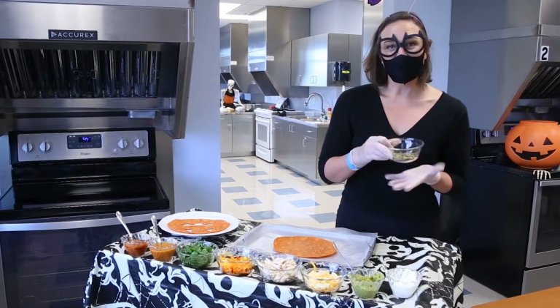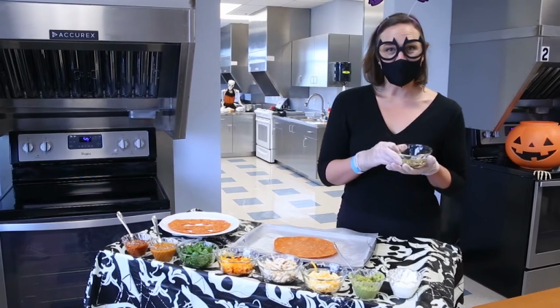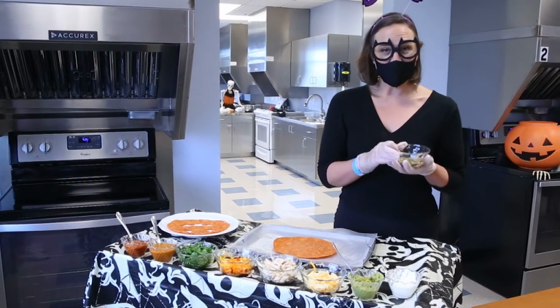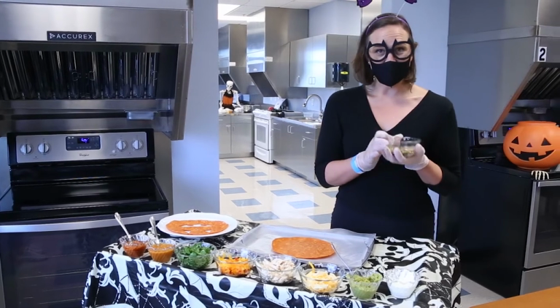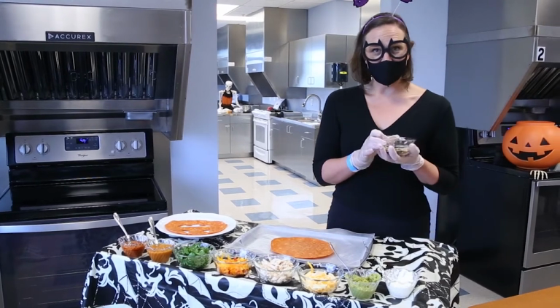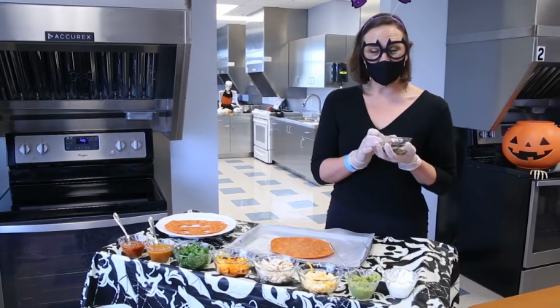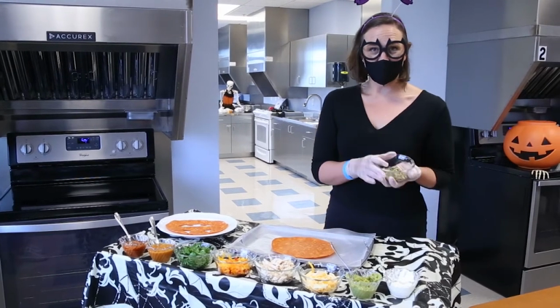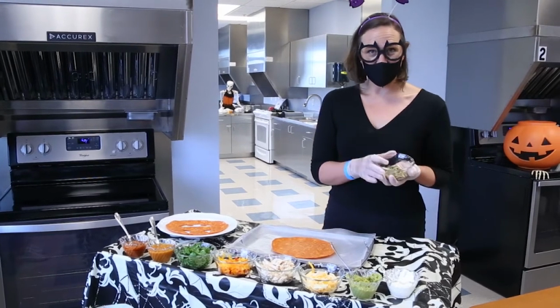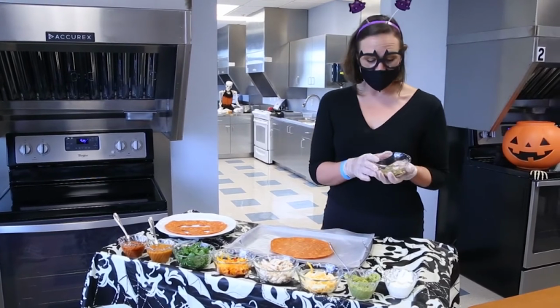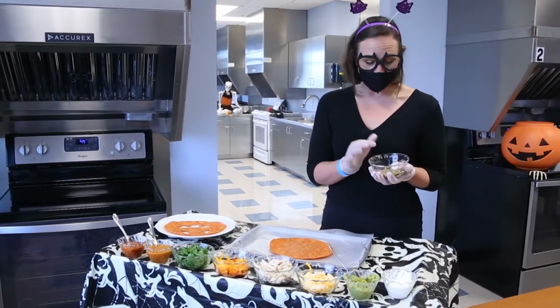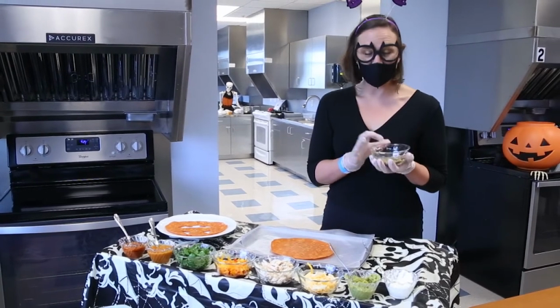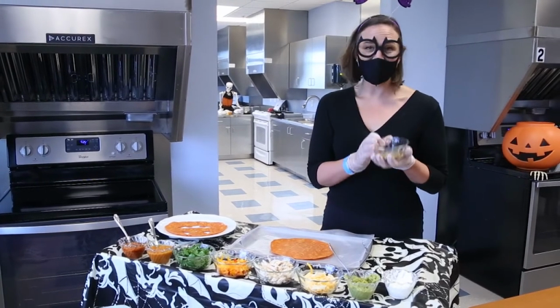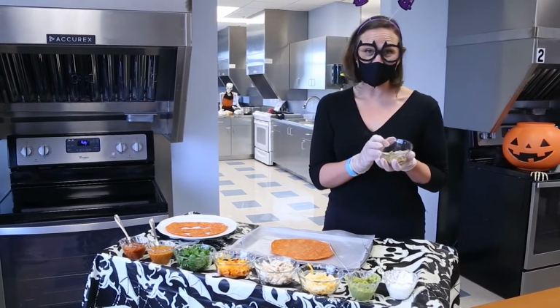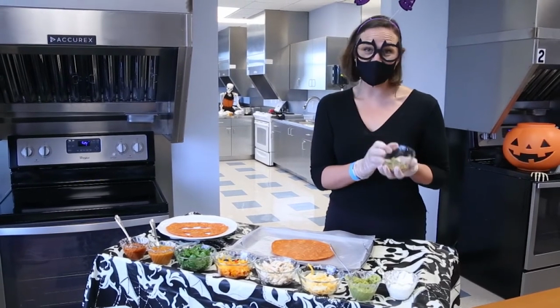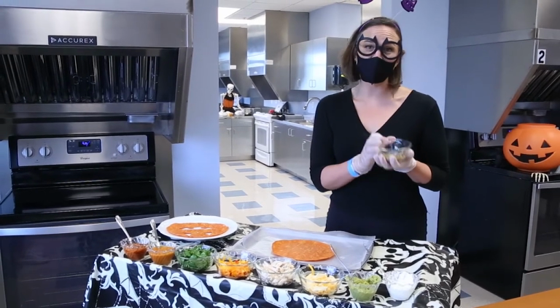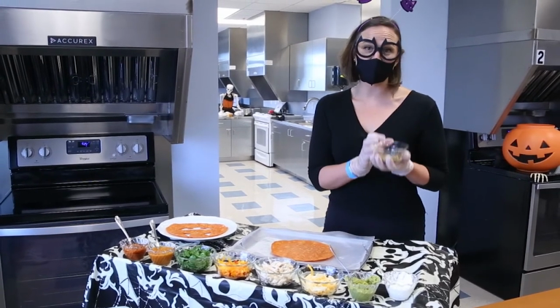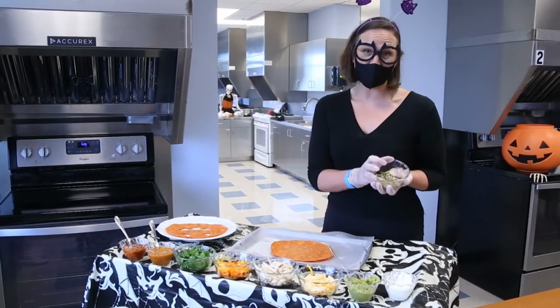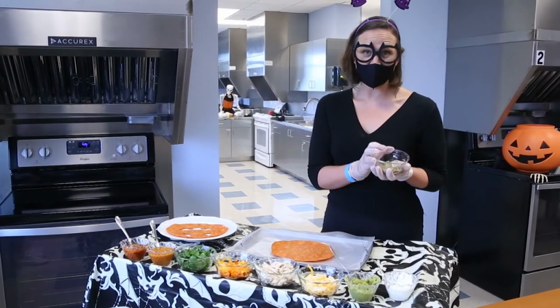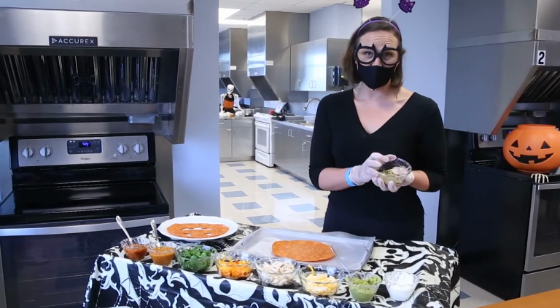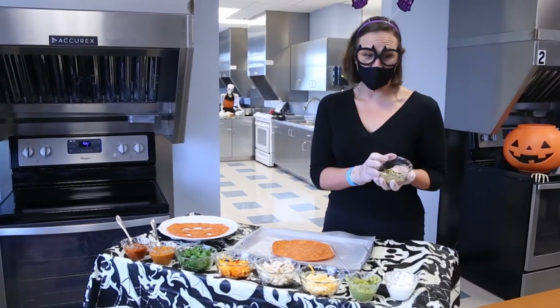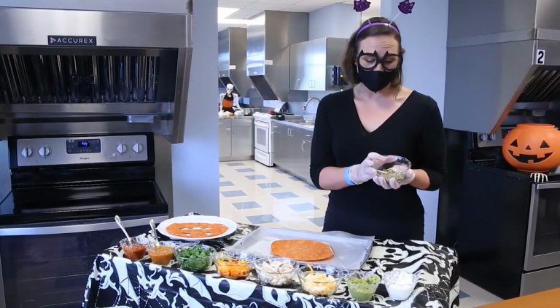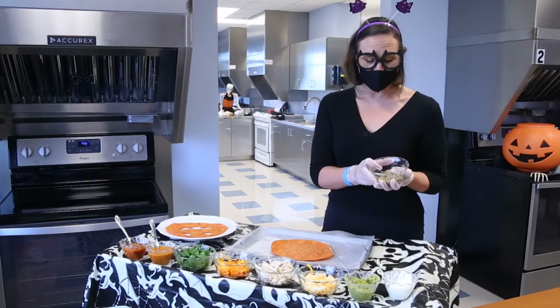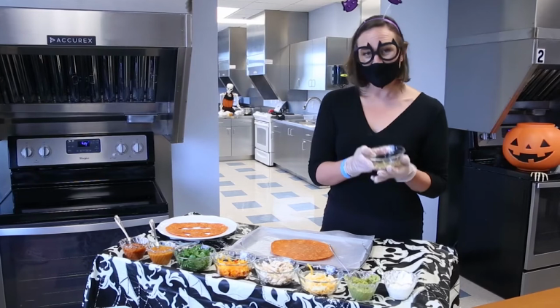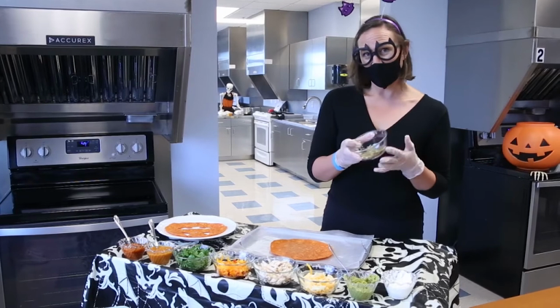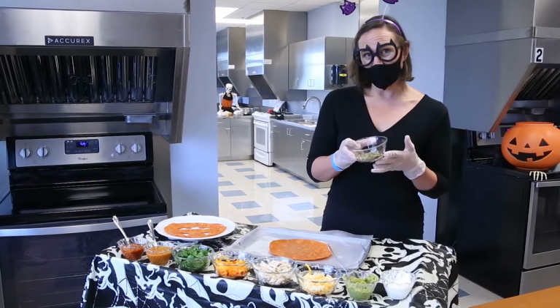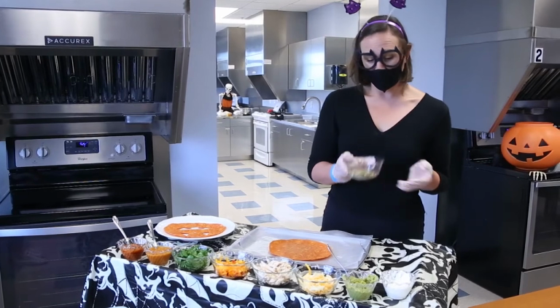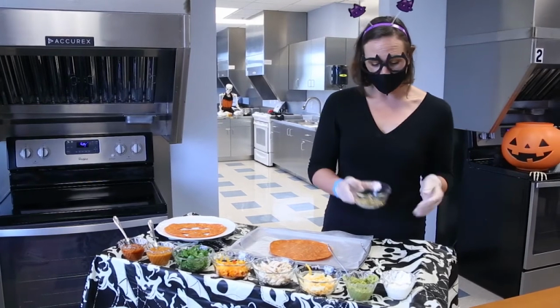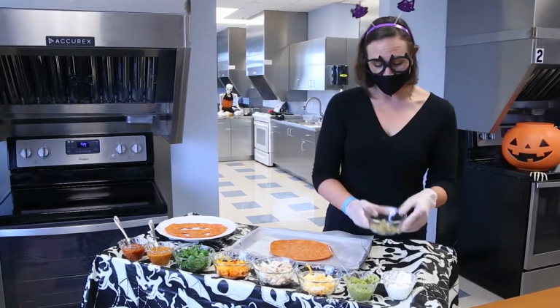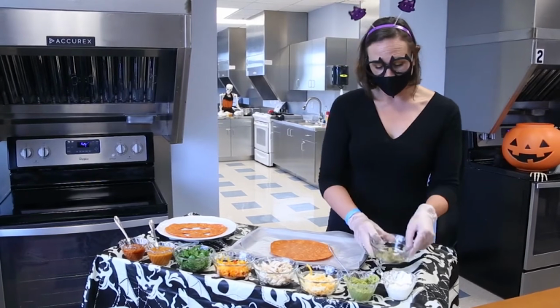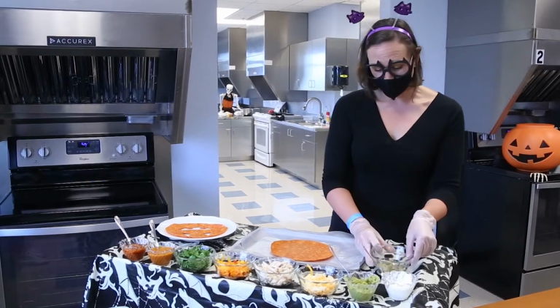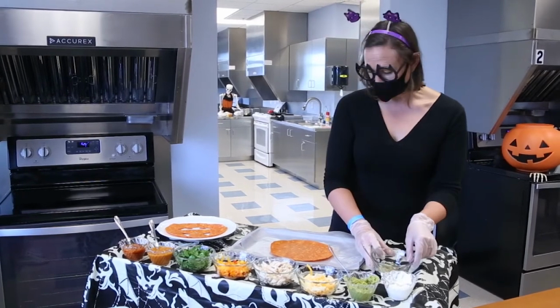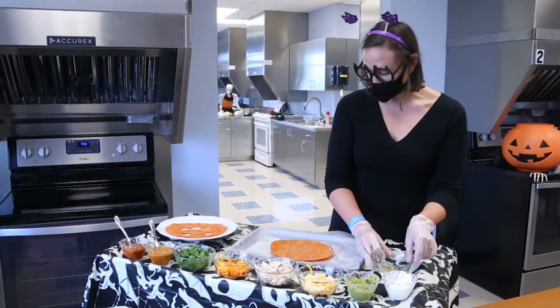If you happen to be carving pumpkins tonight, you can actually get the pumpkin seeds directly from your pumpkins. If not, you can also find them at the grocery store.